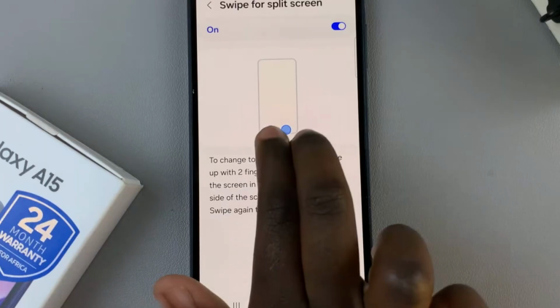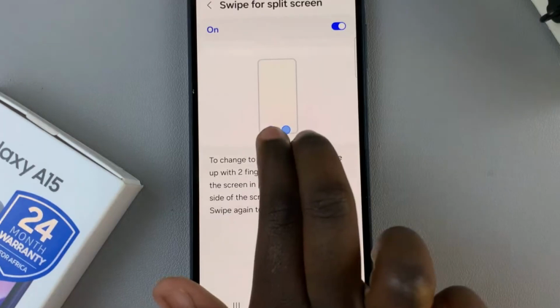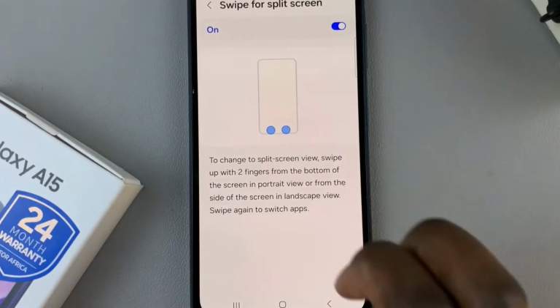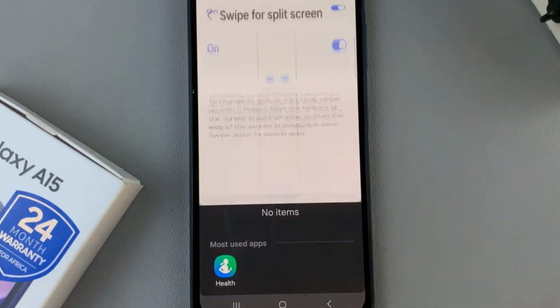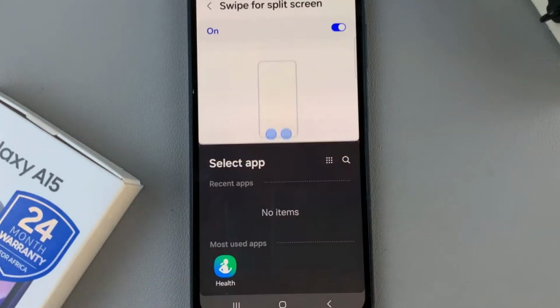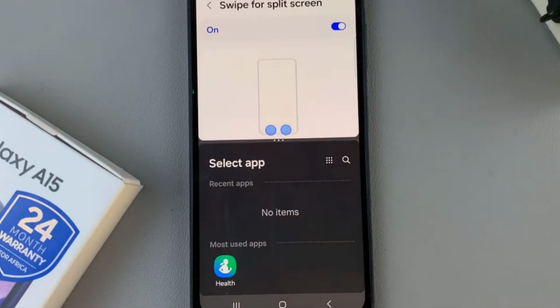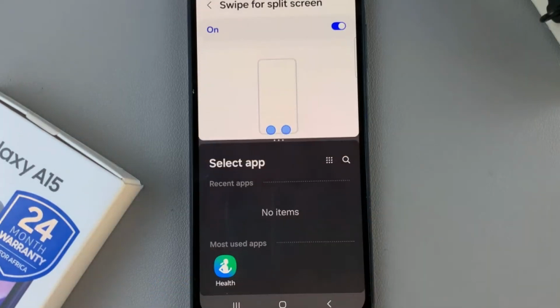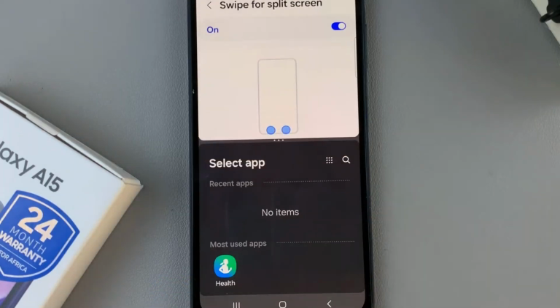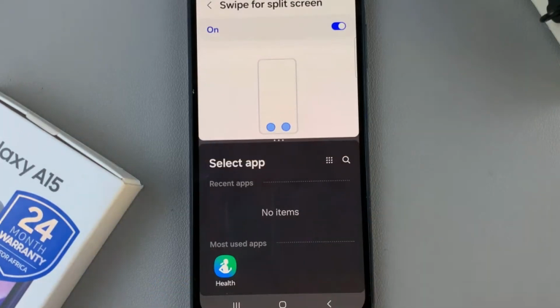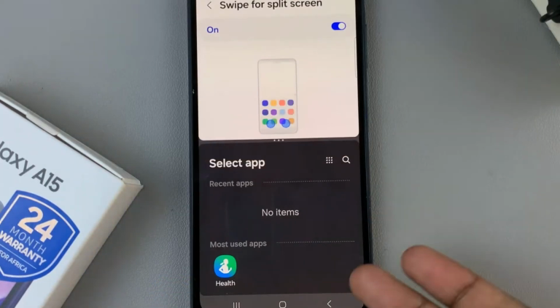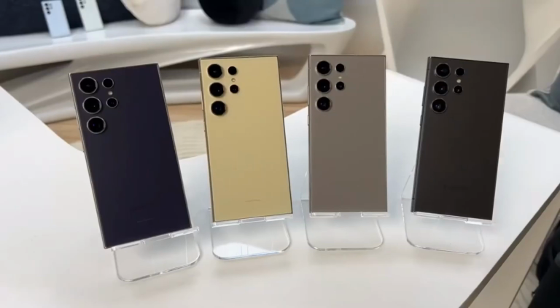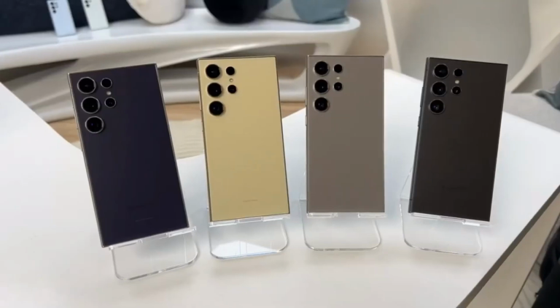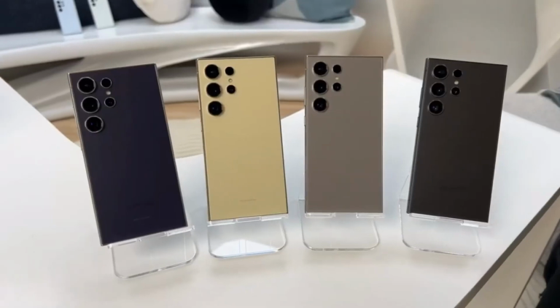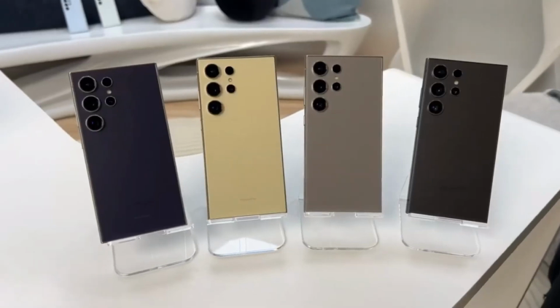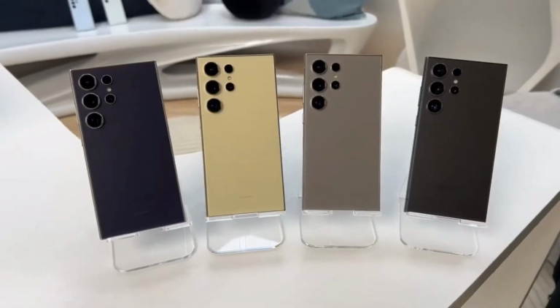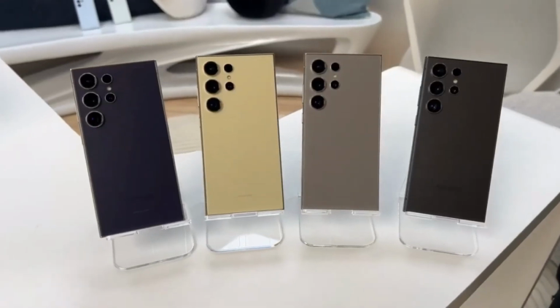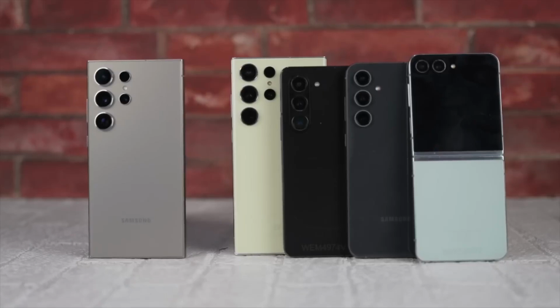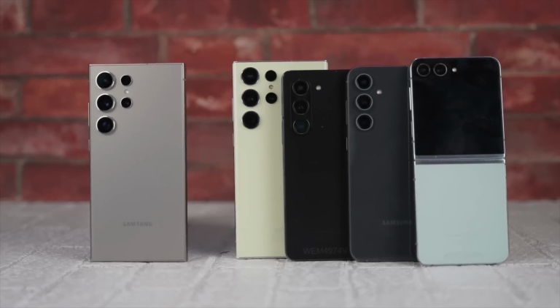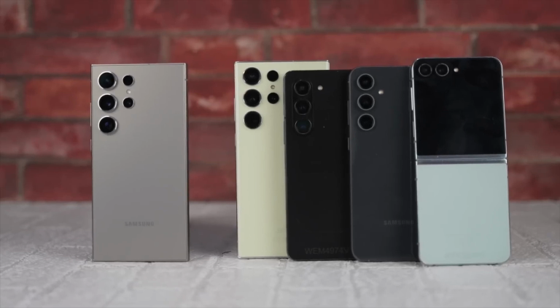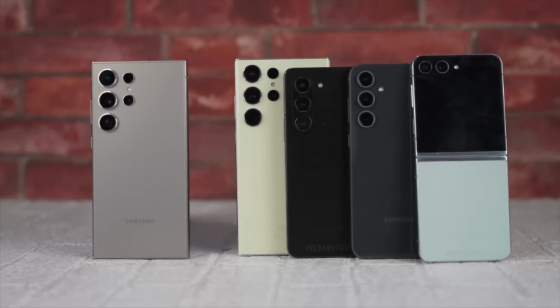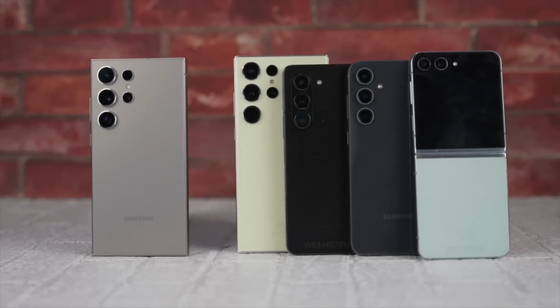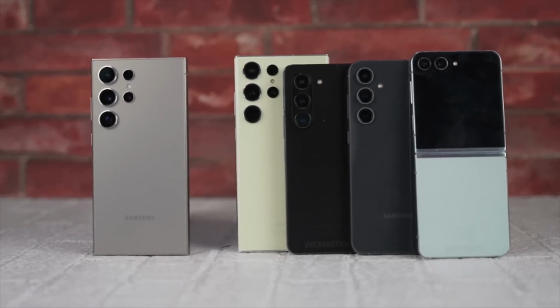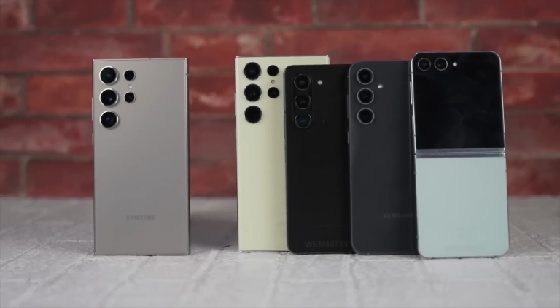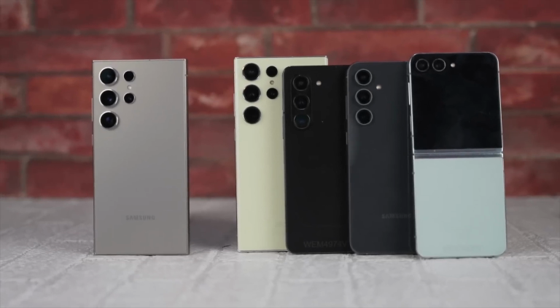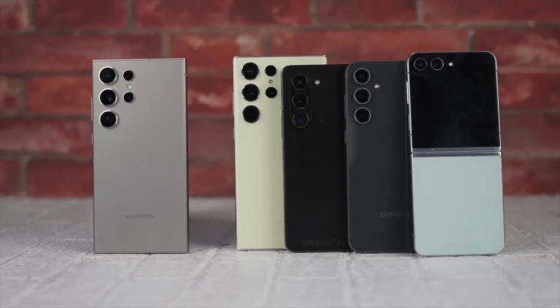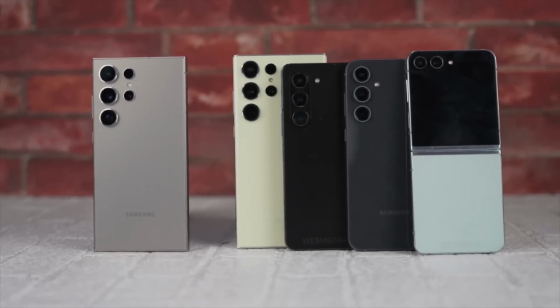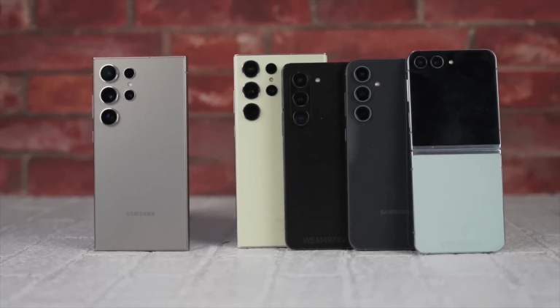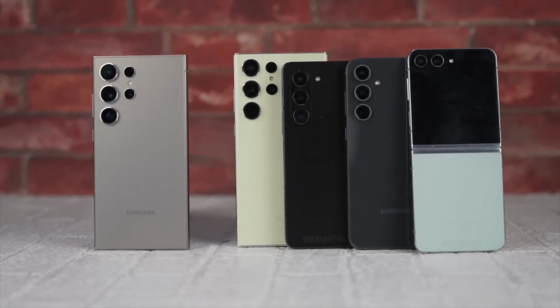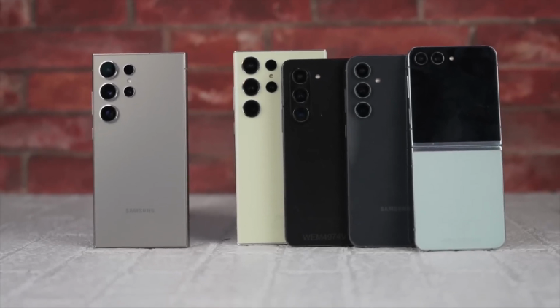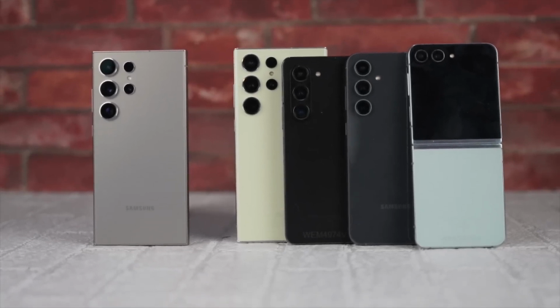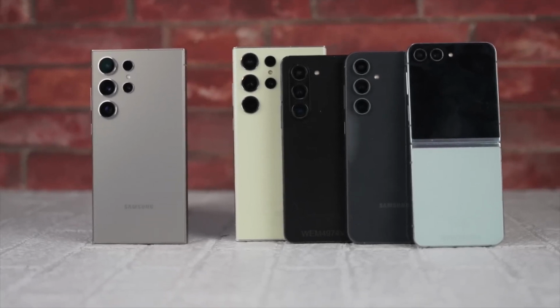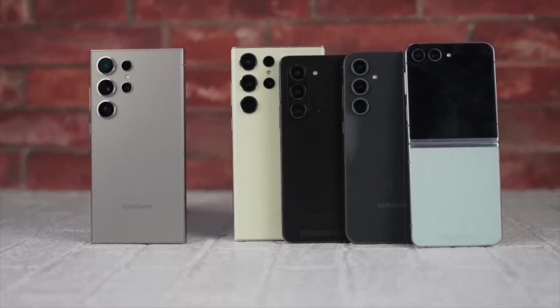And the best part — it's not limited to the latest models. Users across various Galaxy devices can join in the fun.